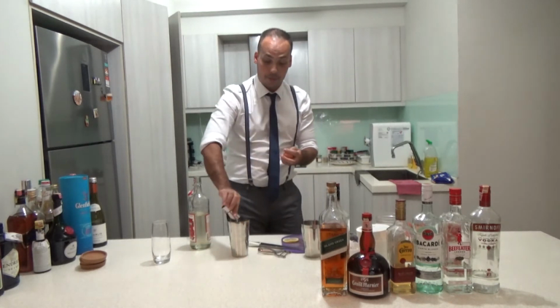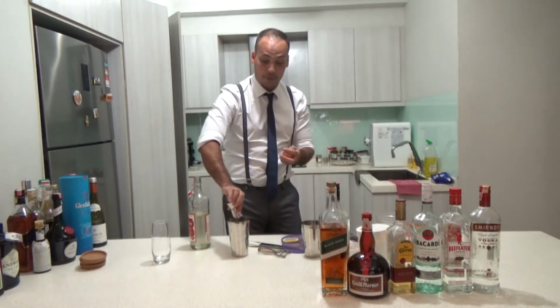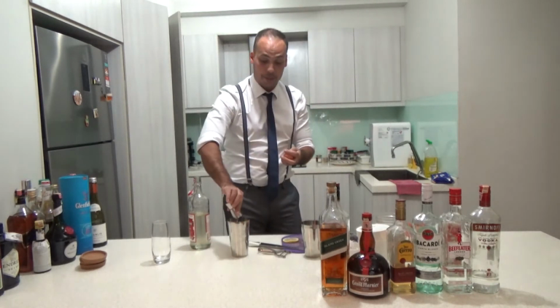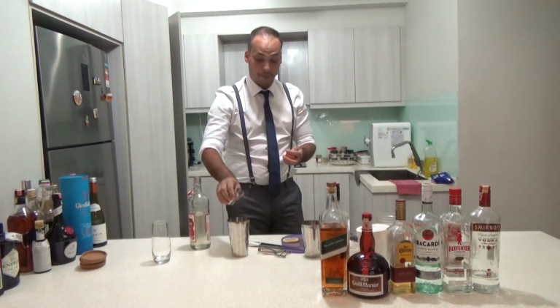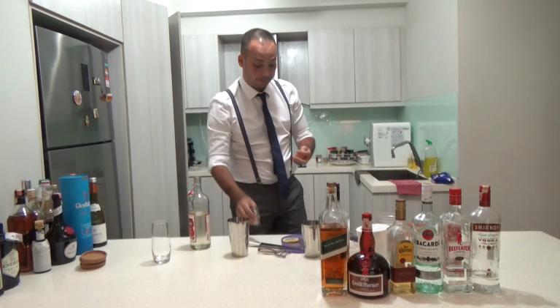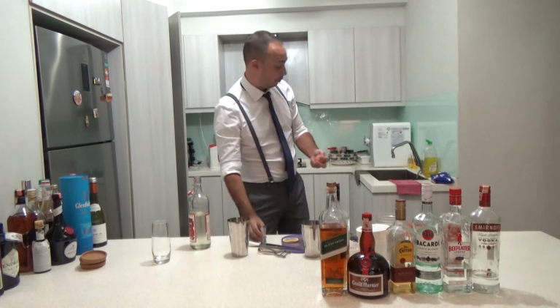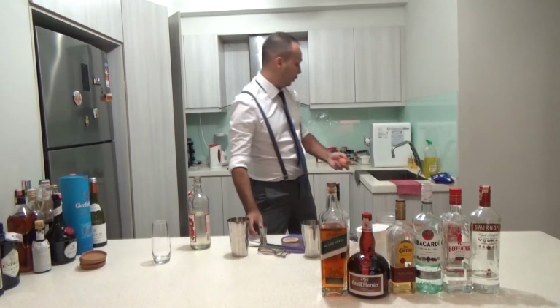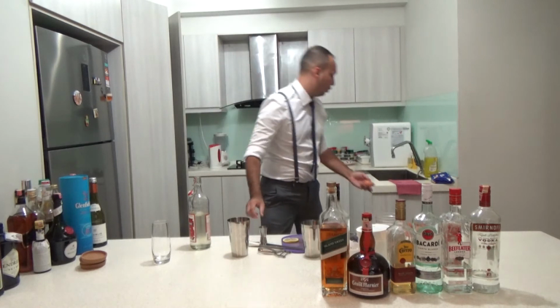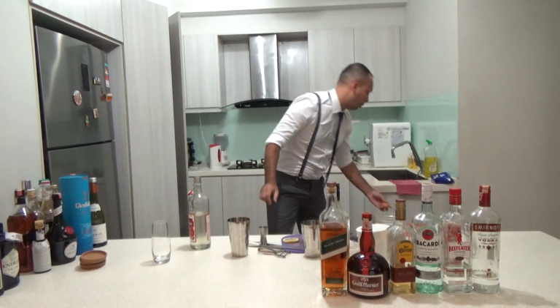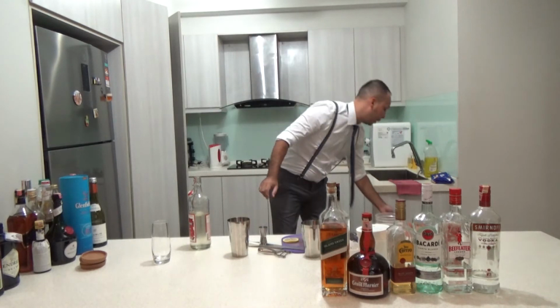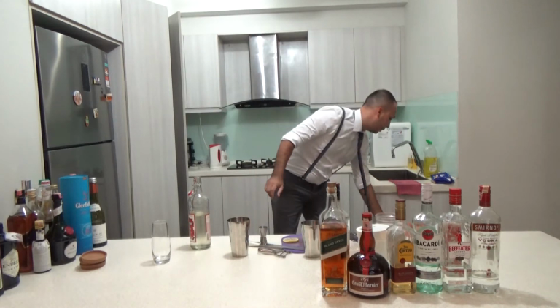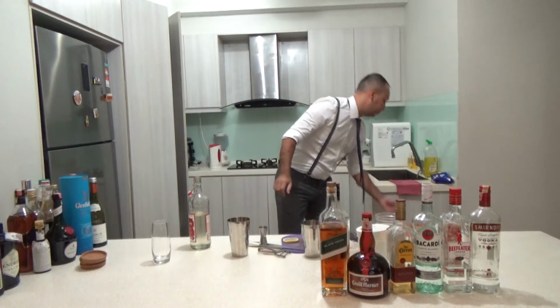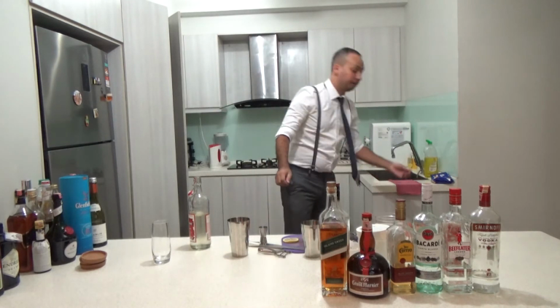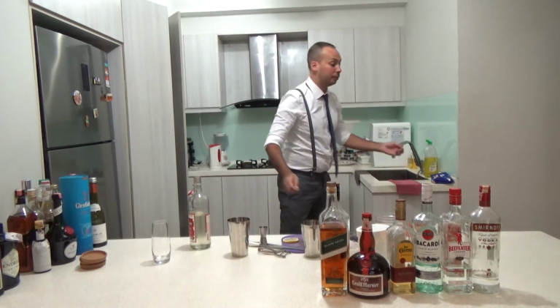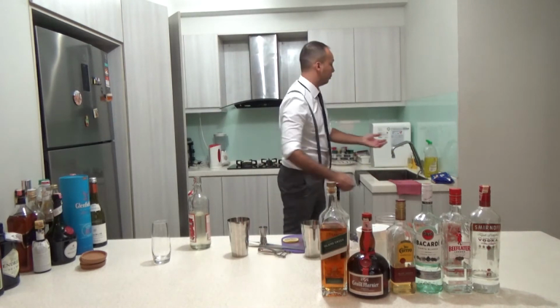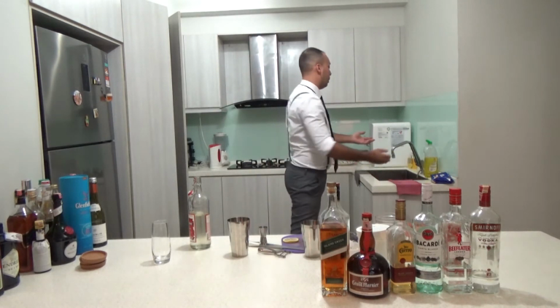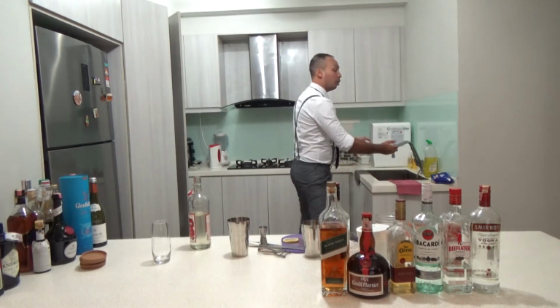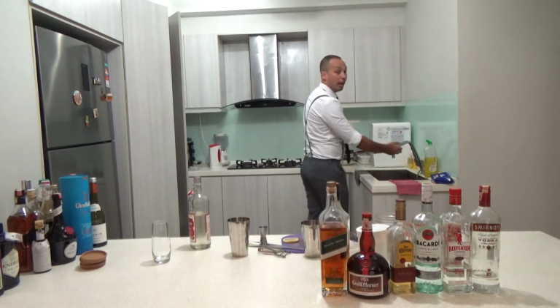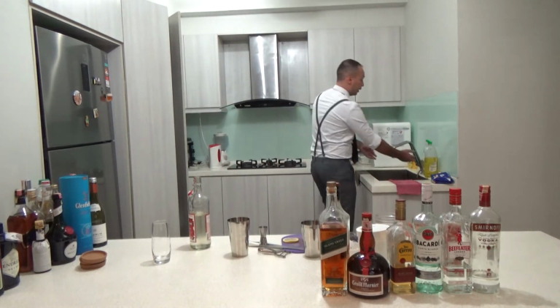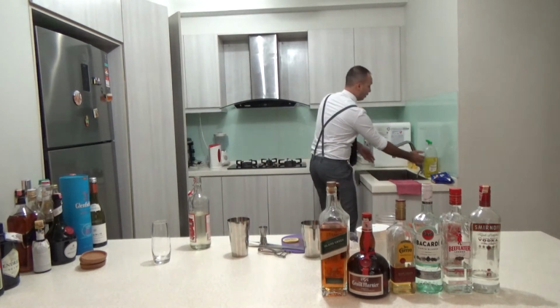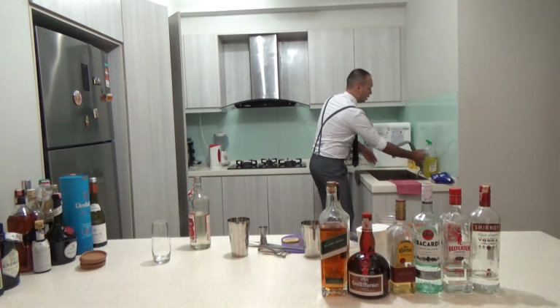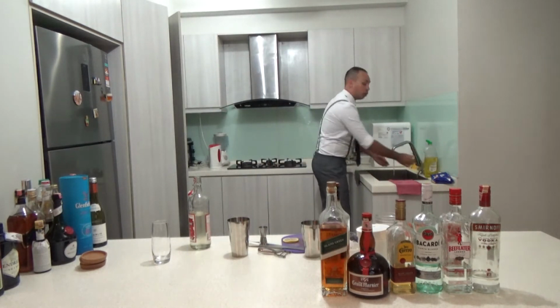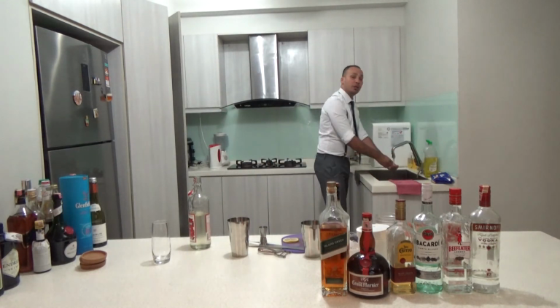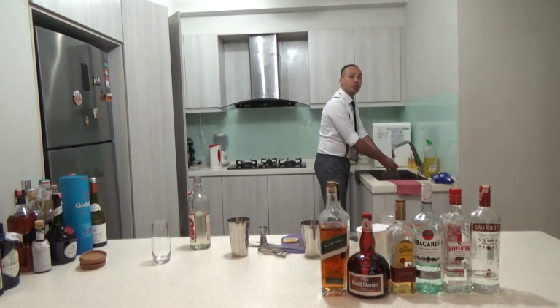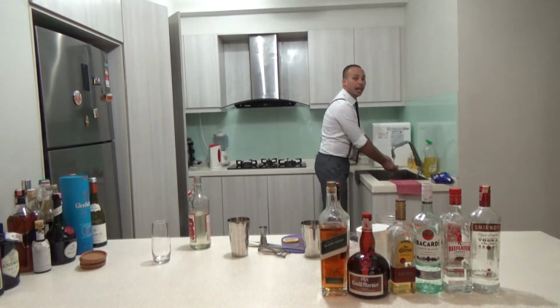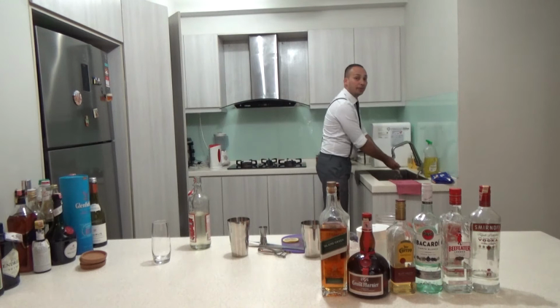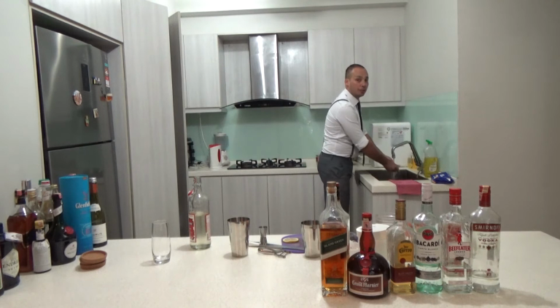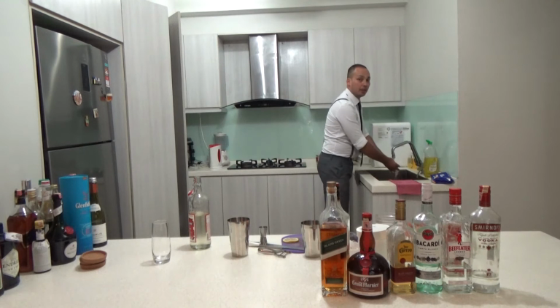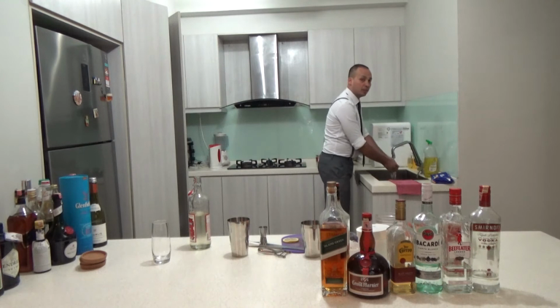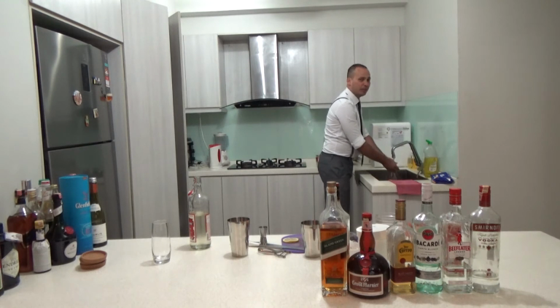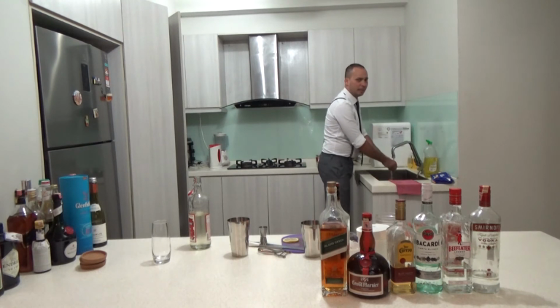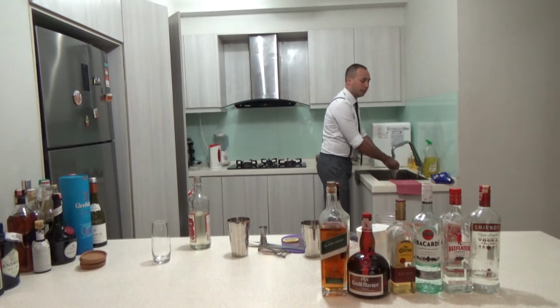Put that in, throw the shell away. Maybe wash your hands — always wash your hands before you make something with eggs, because that's better.